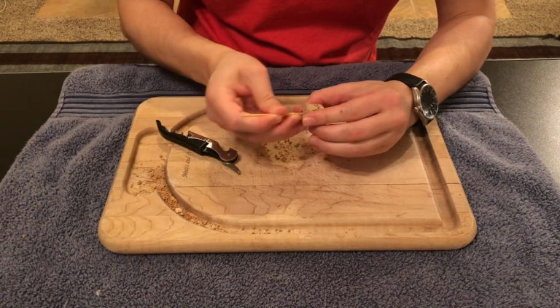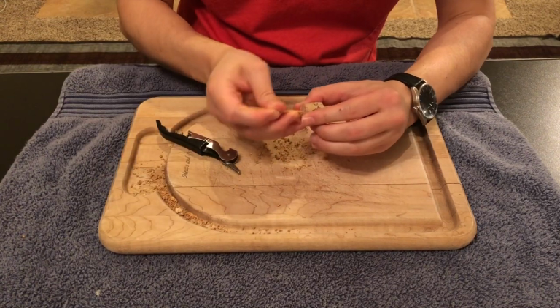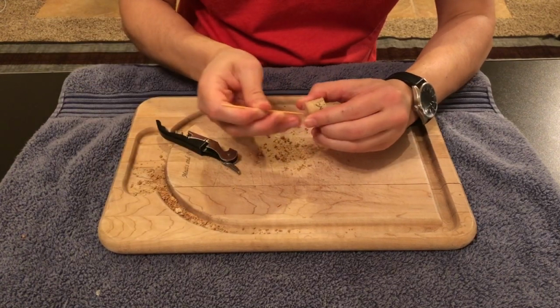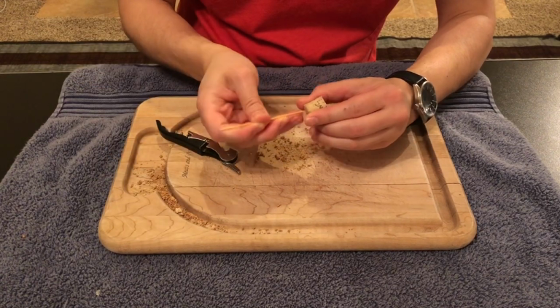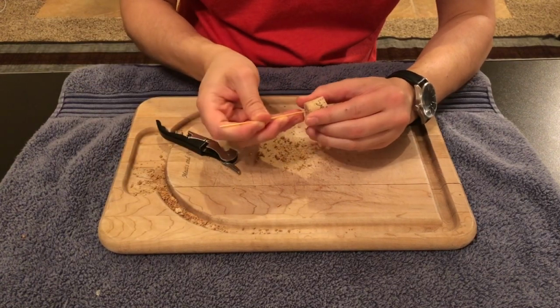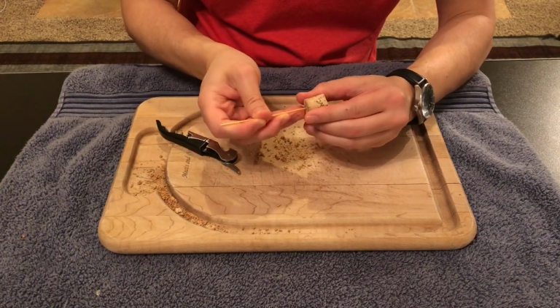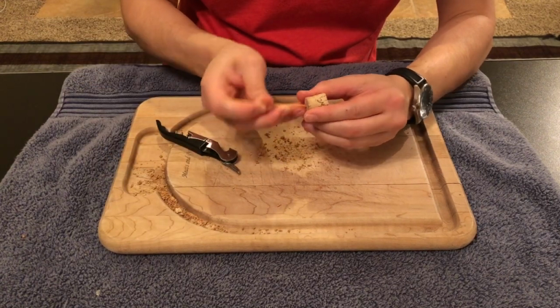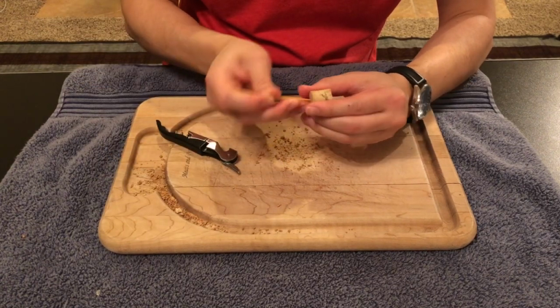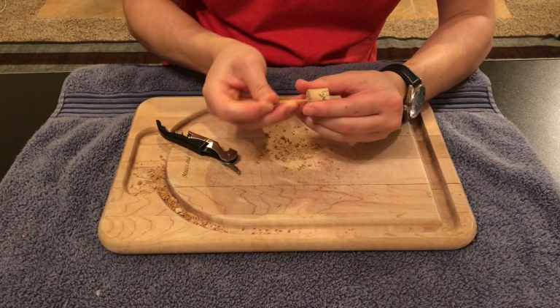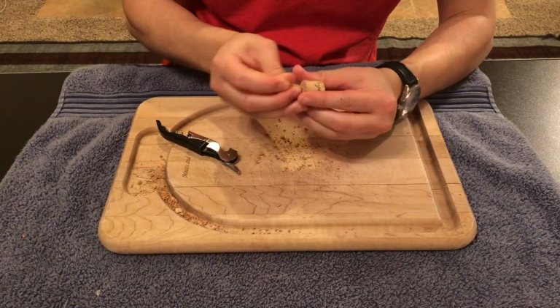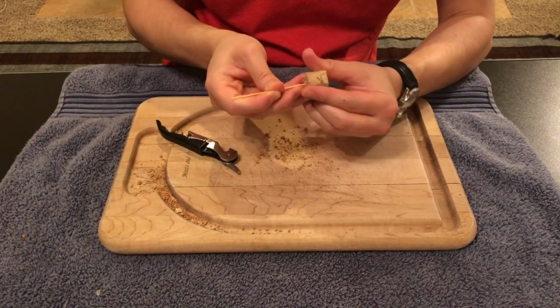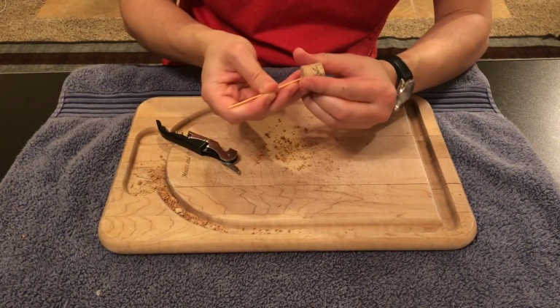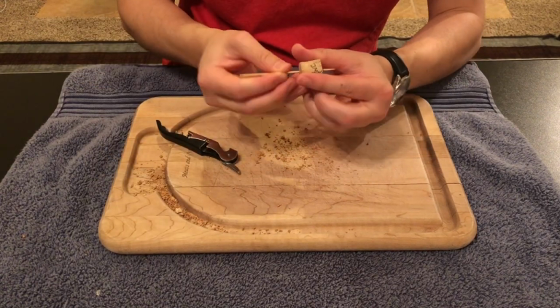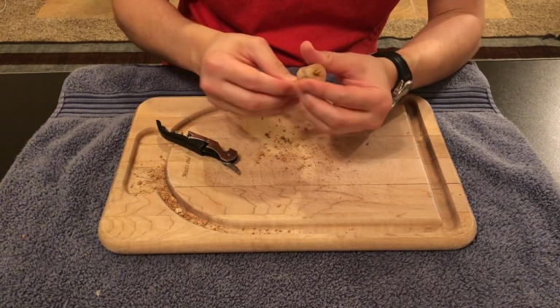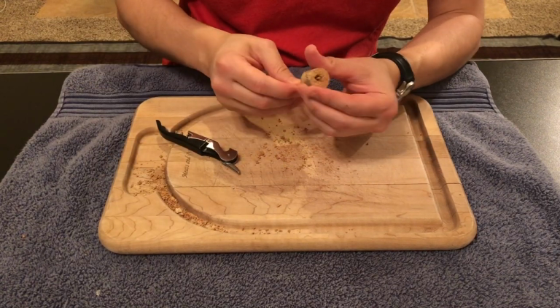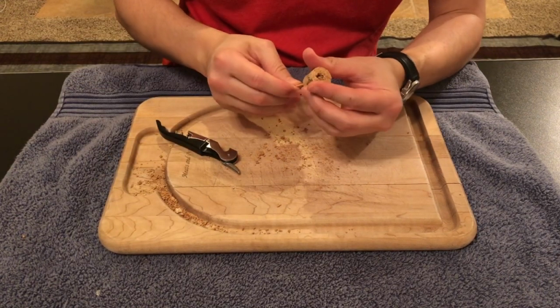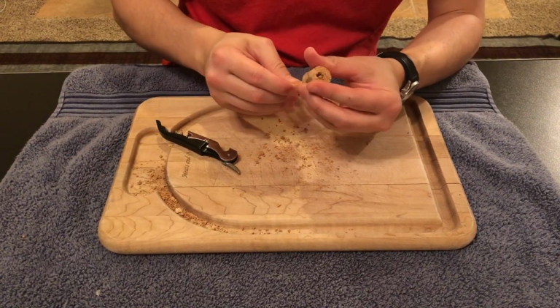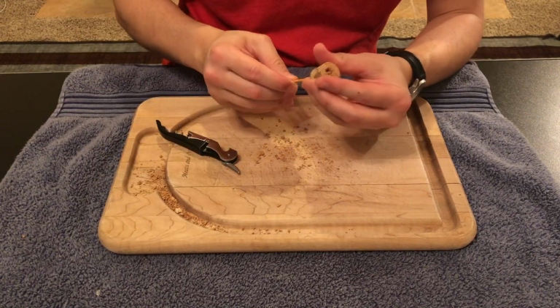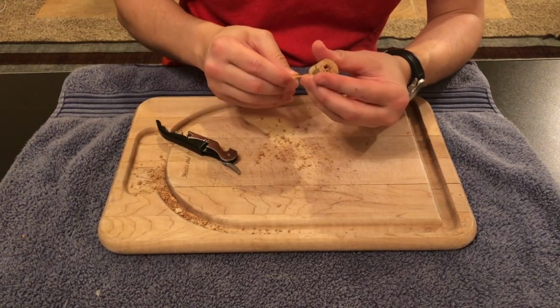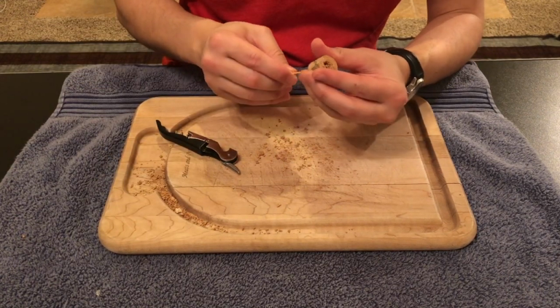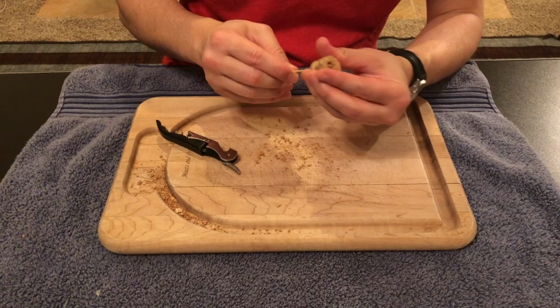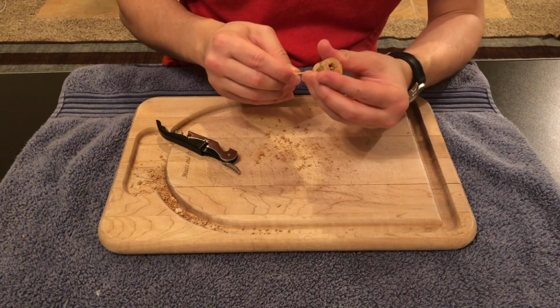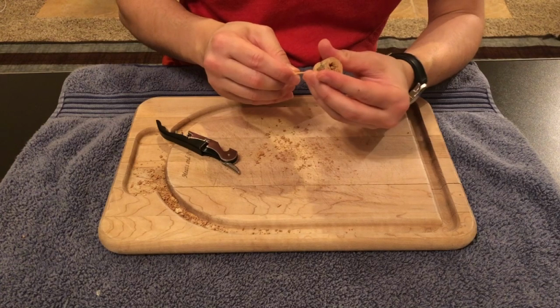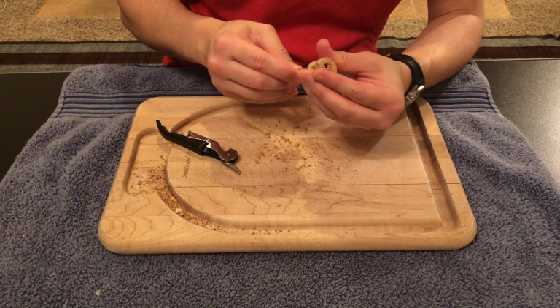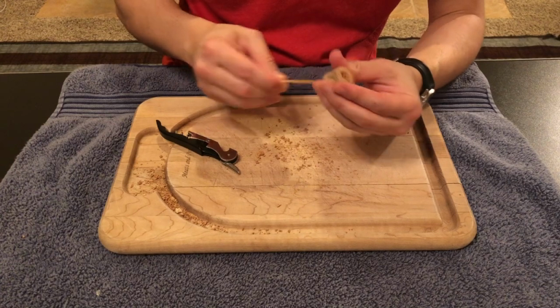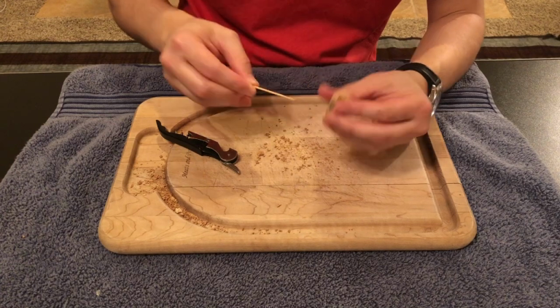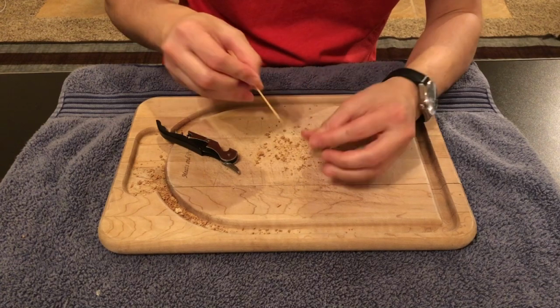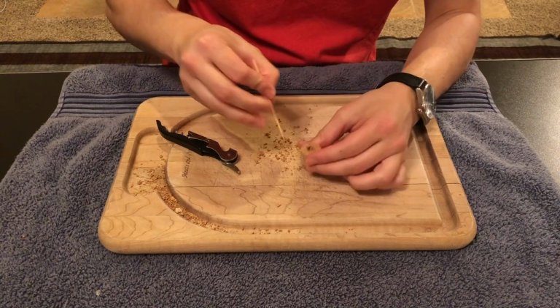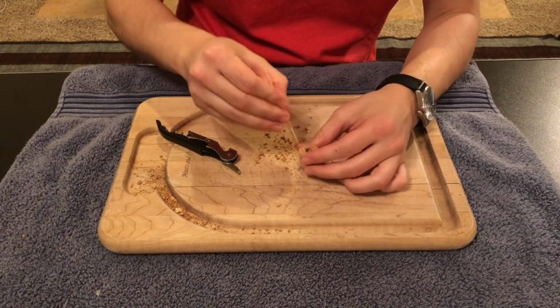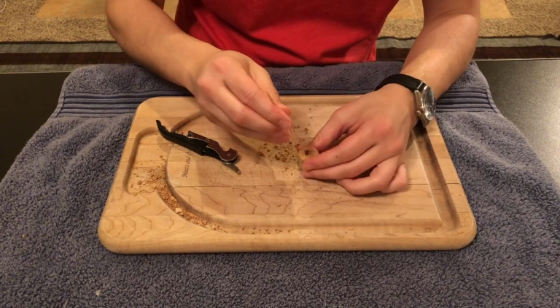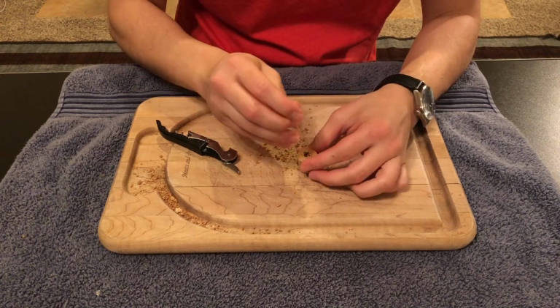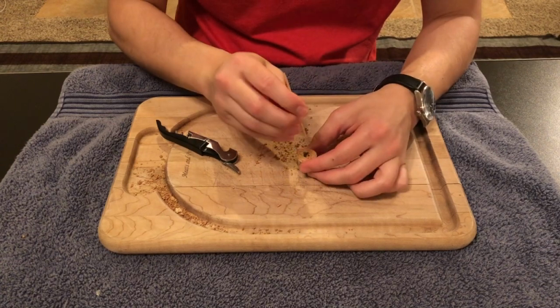We will use our toothpick to clean up the inside of the cork in order for us to fit the colored pencil.